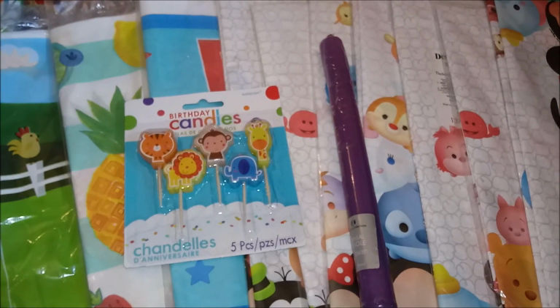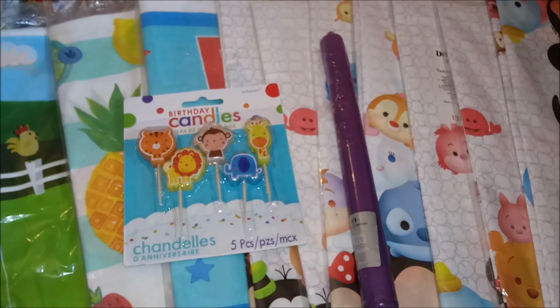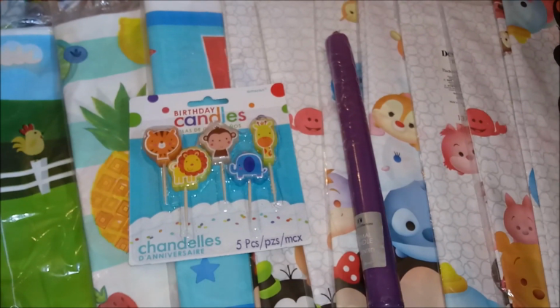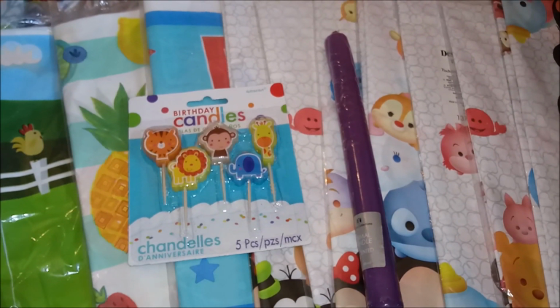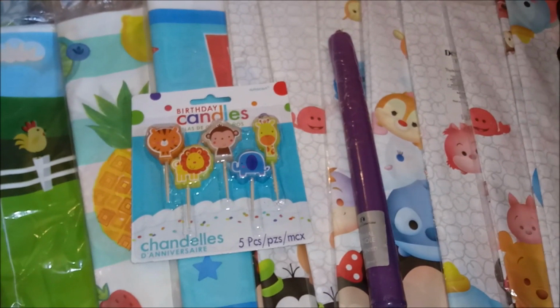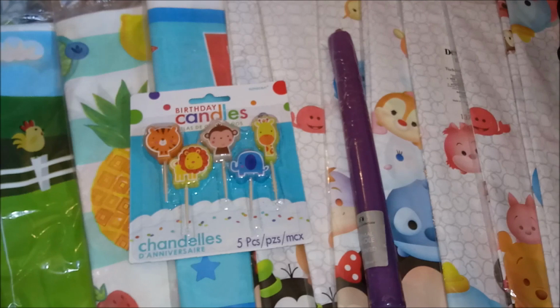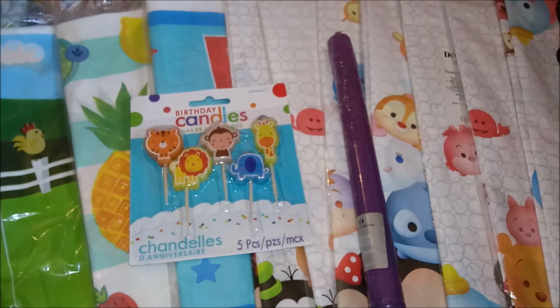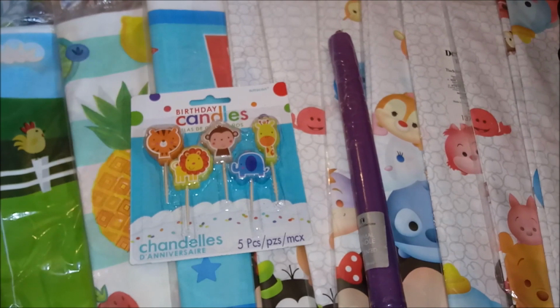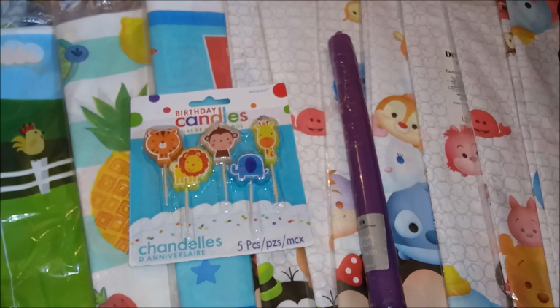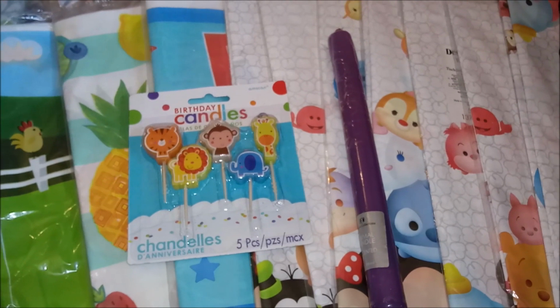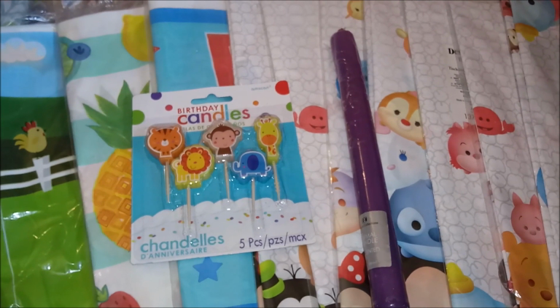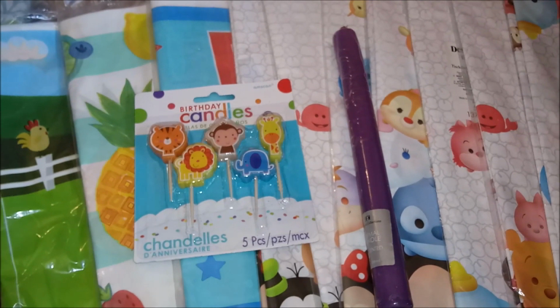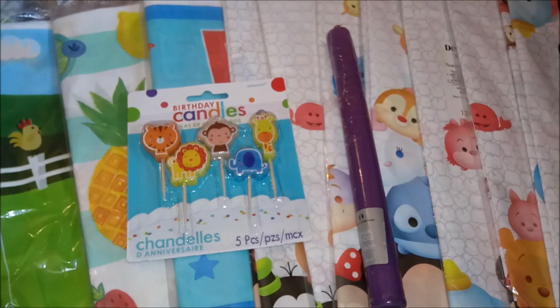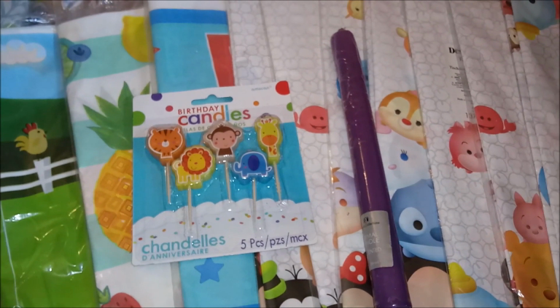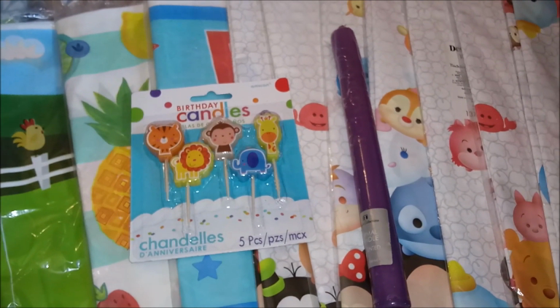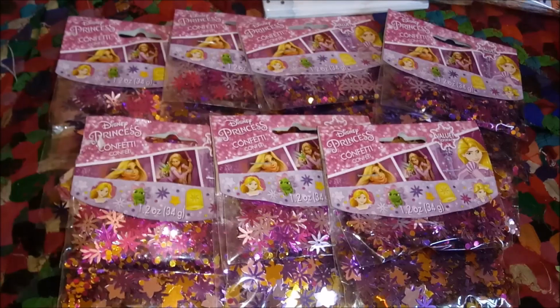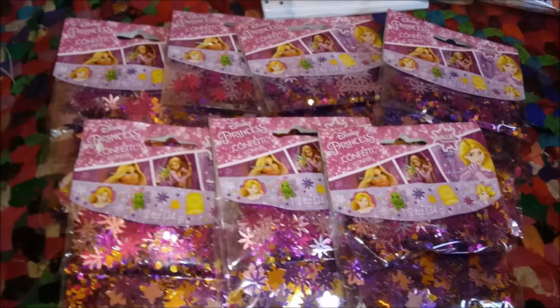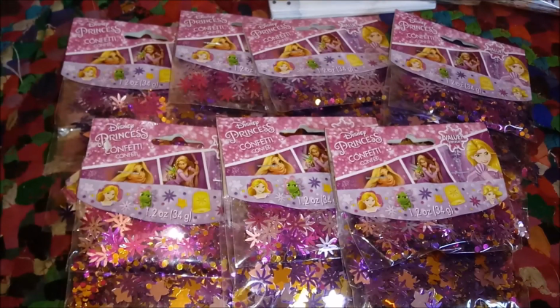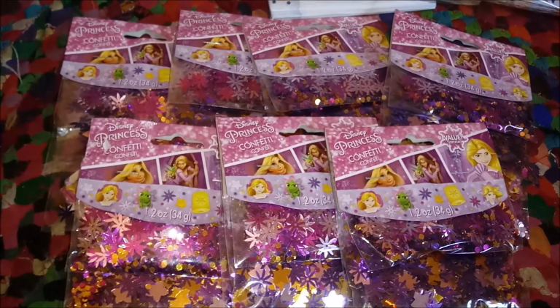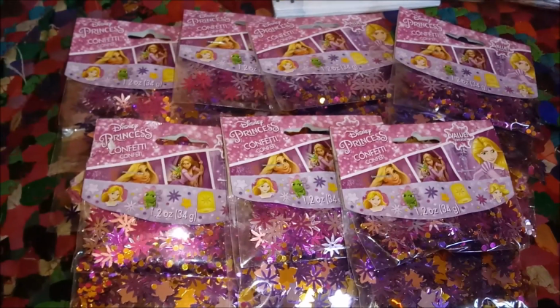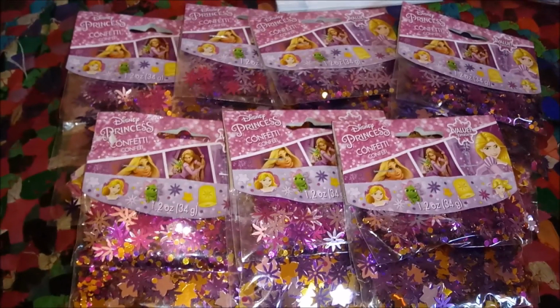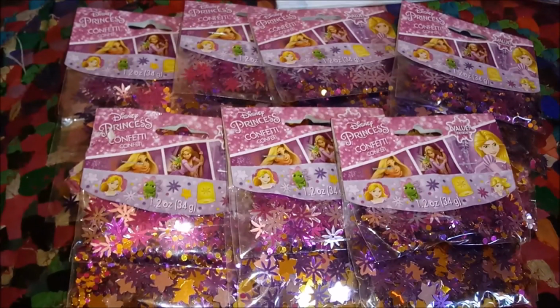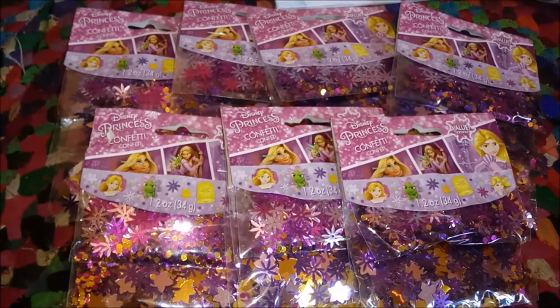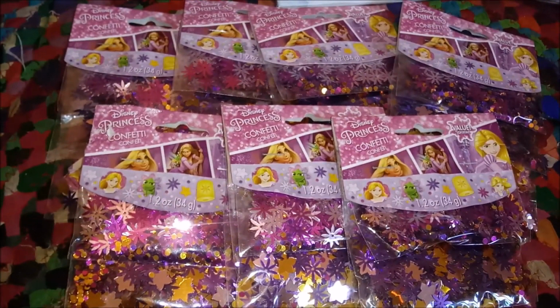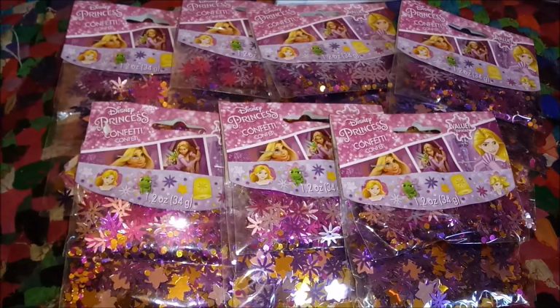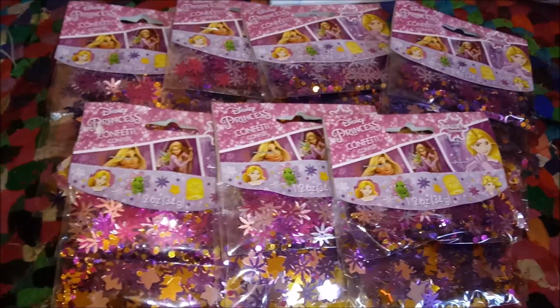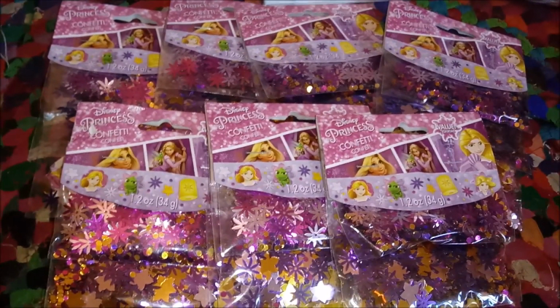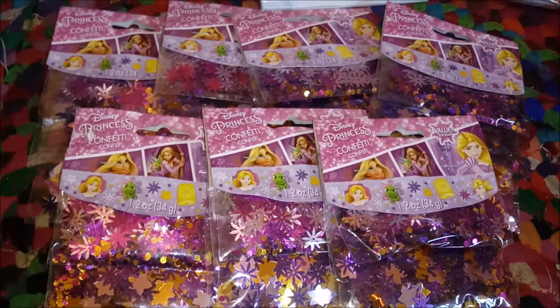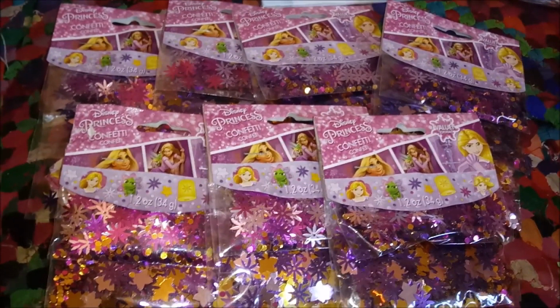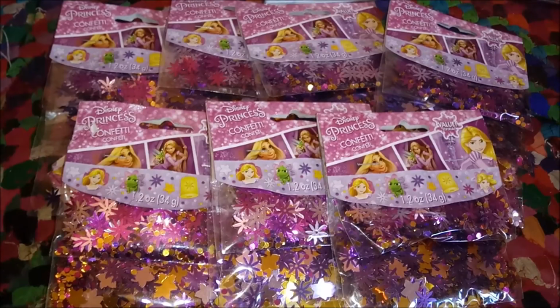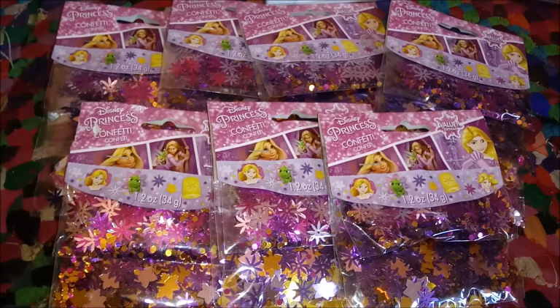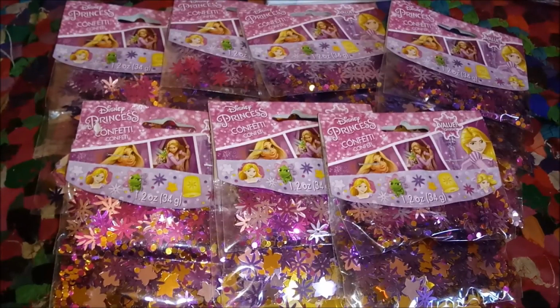Hot pink organza gift pouches. Cute little animal birthday candles, plus one big random purple paper candle. Seven pouches of Princess Rapunzel confetti.